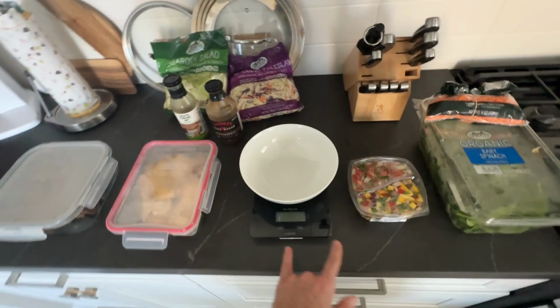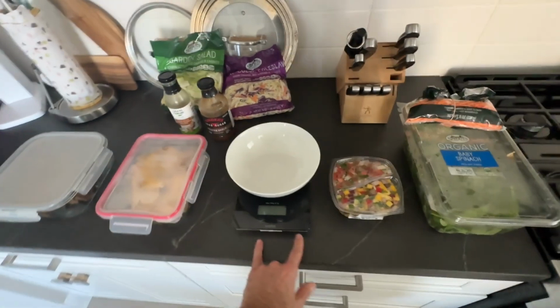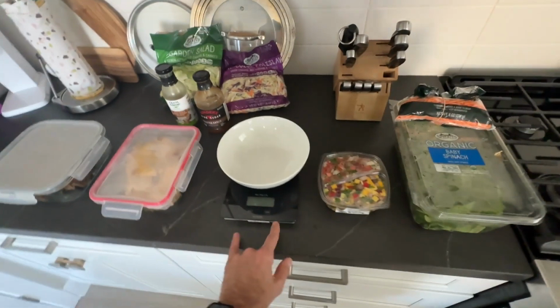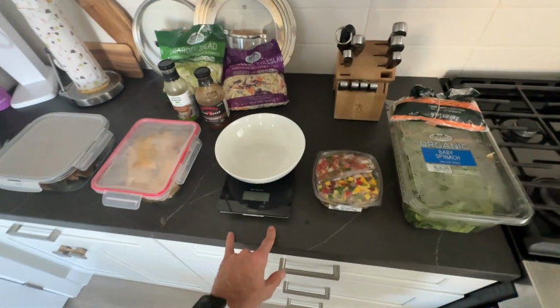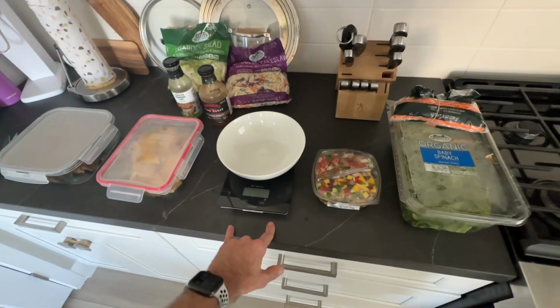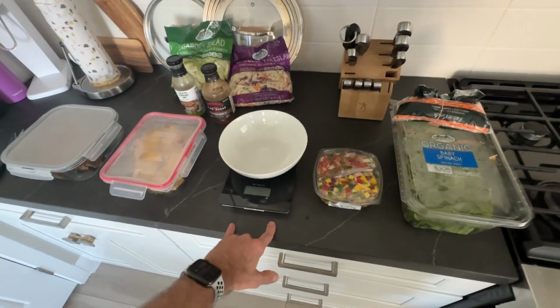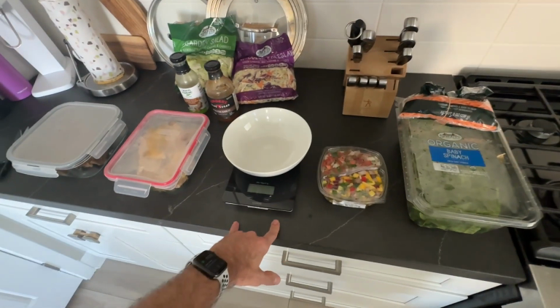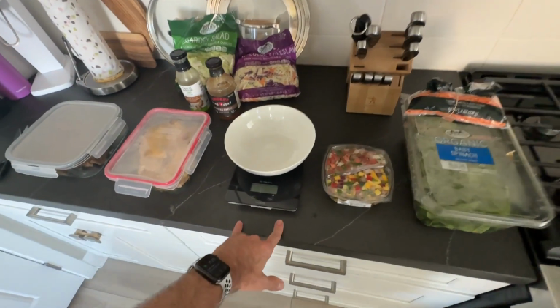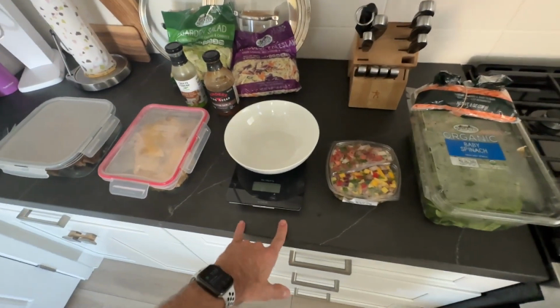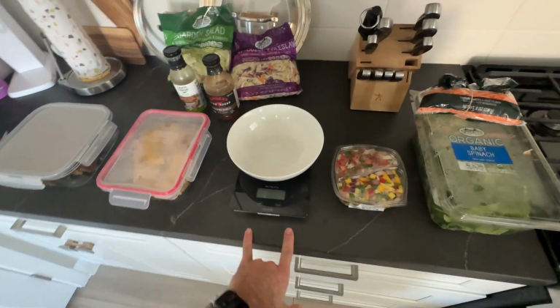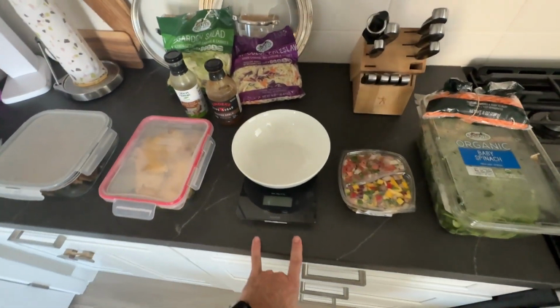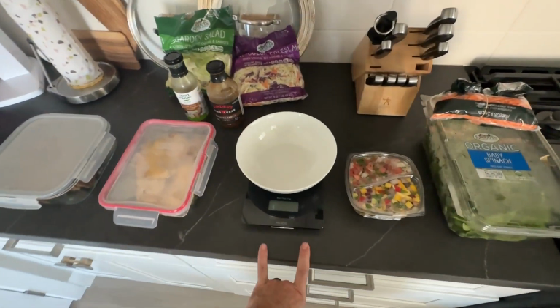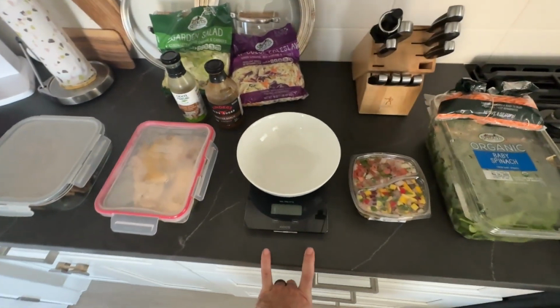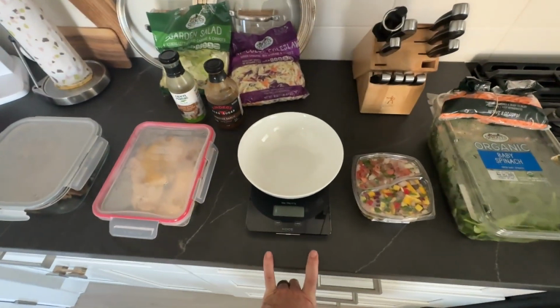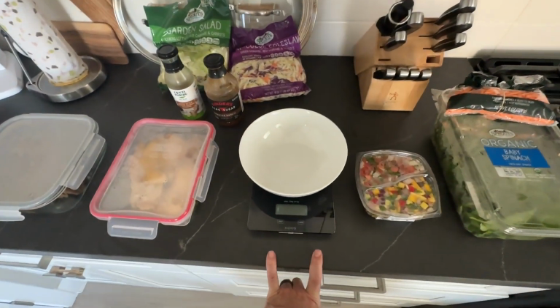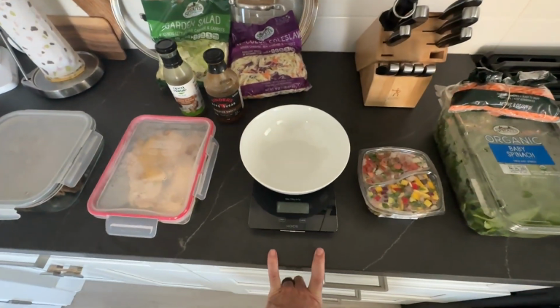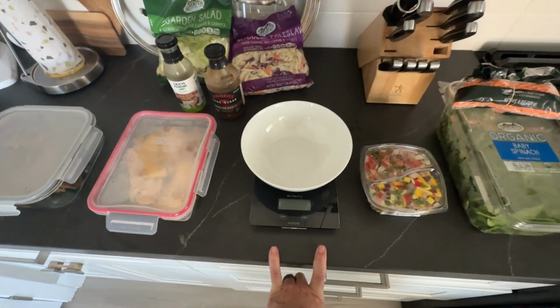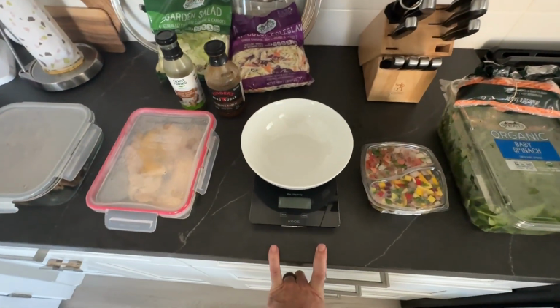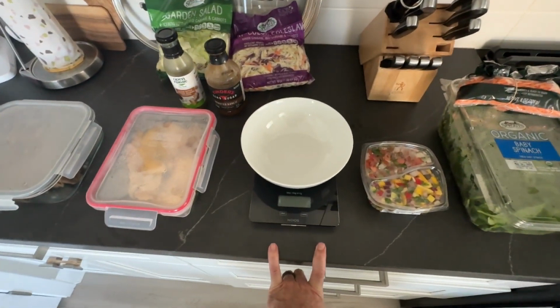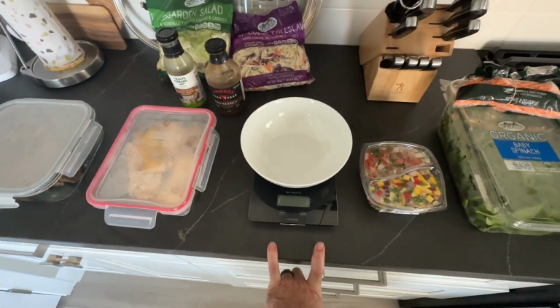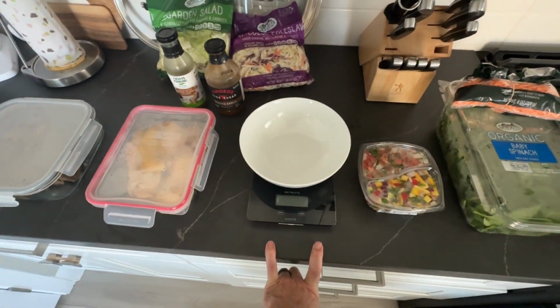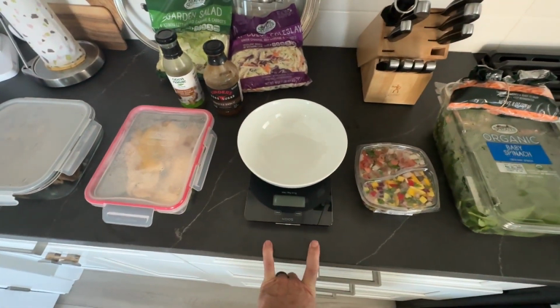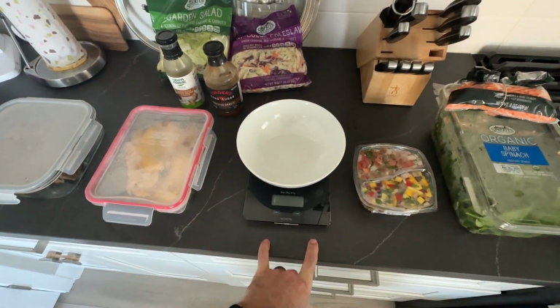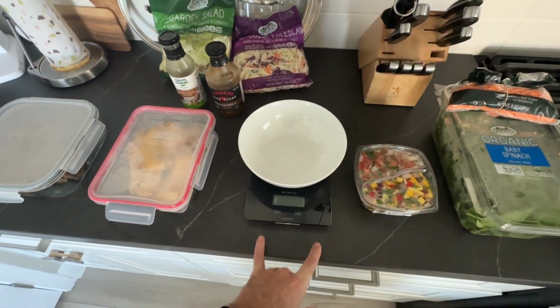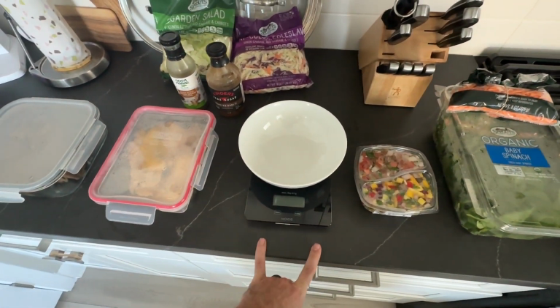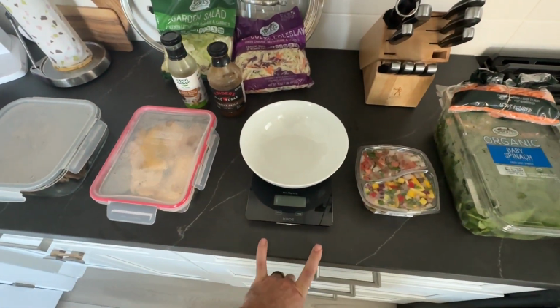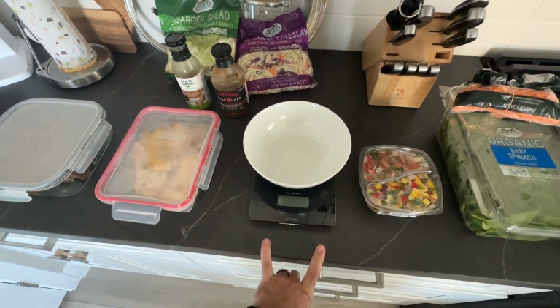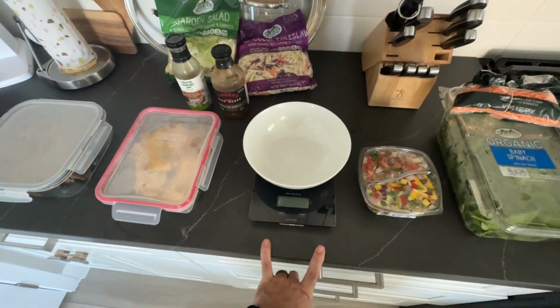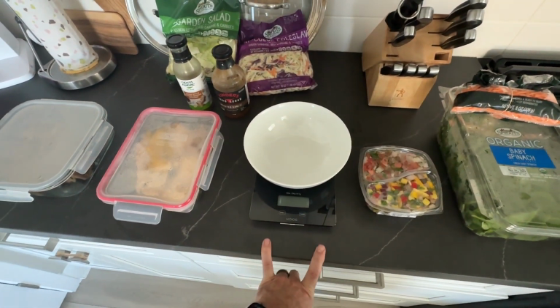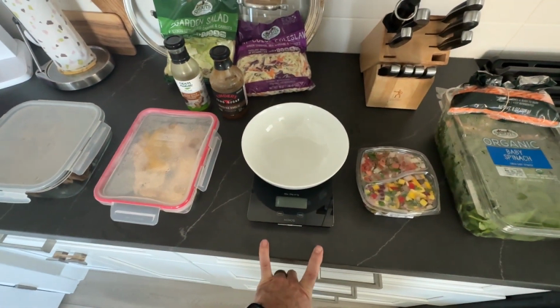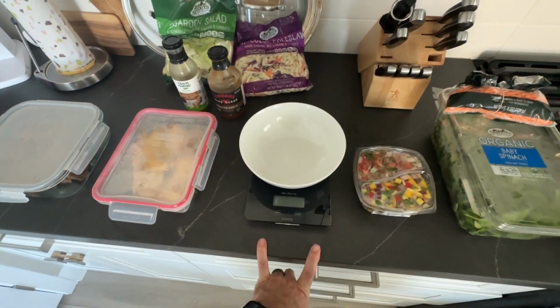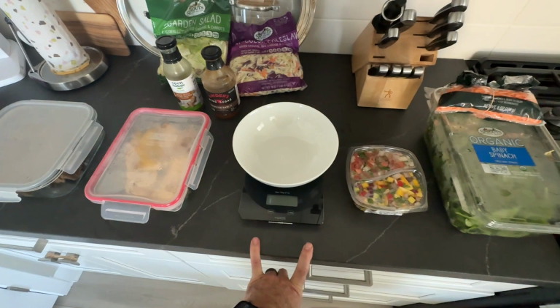I'll throw it in this bowl here and just weigh it out. Usually I'm doing anywhere from 8 to 10 ounces at a time.